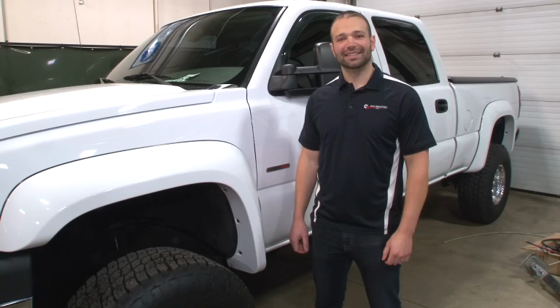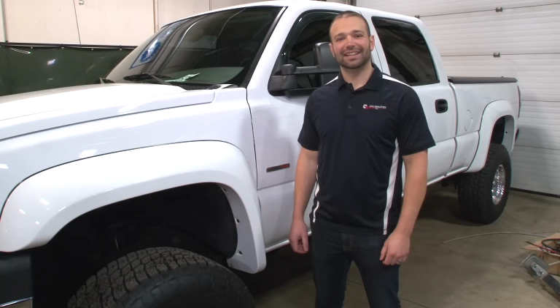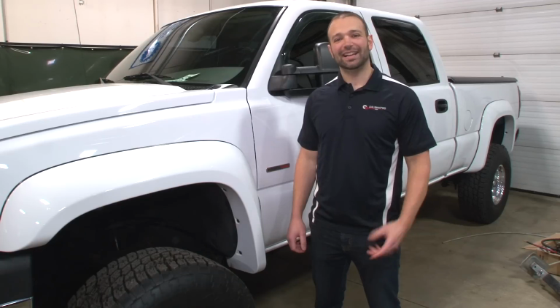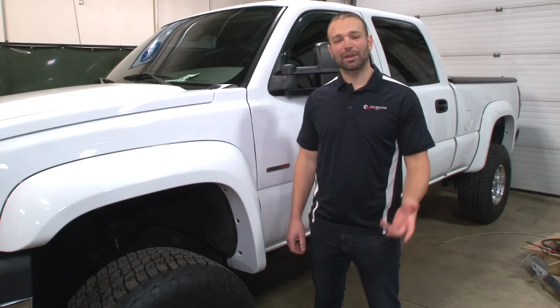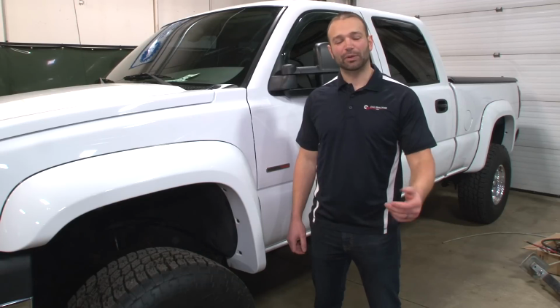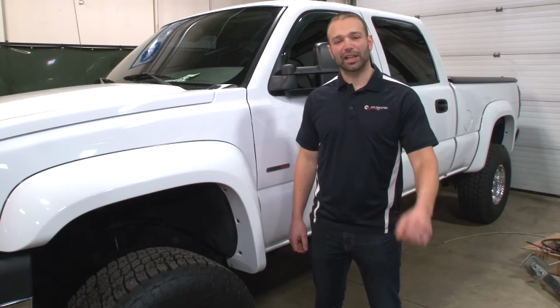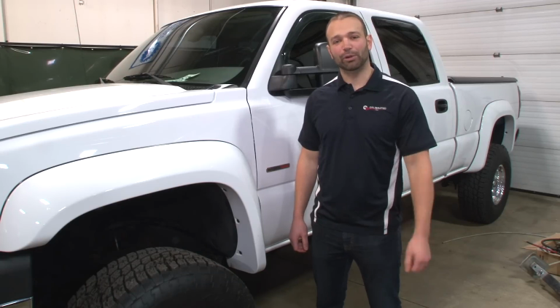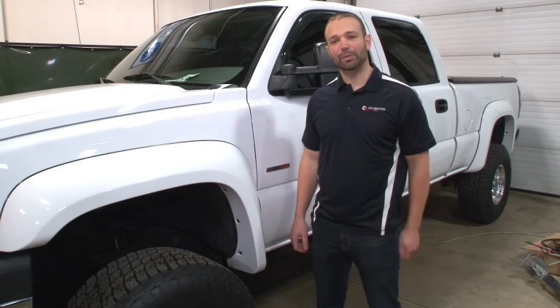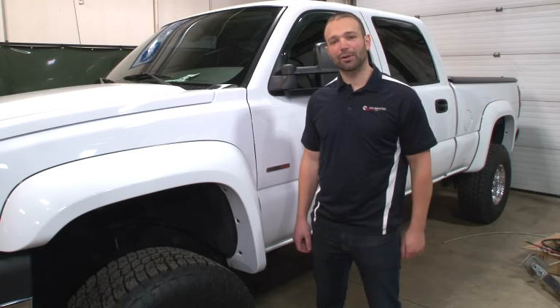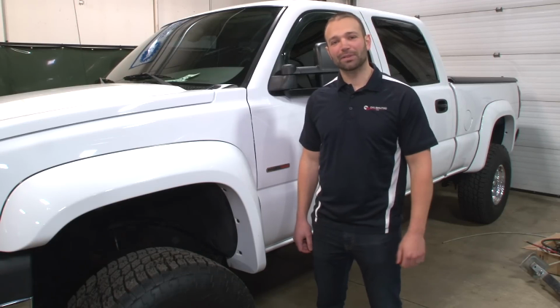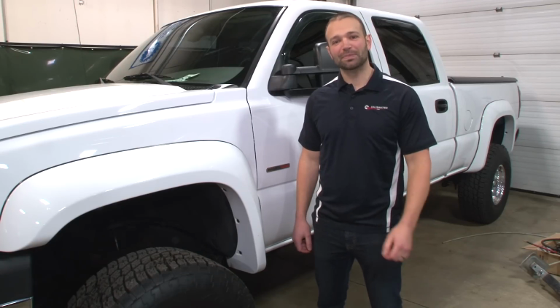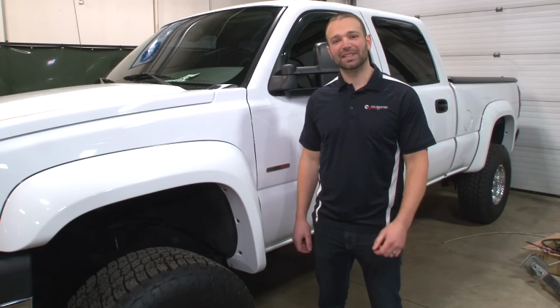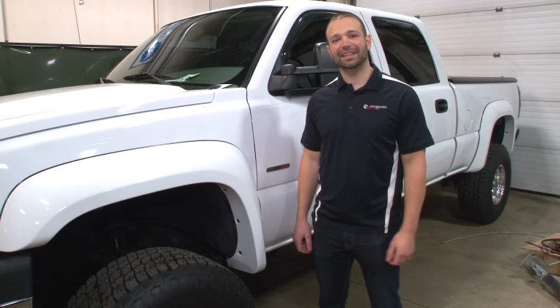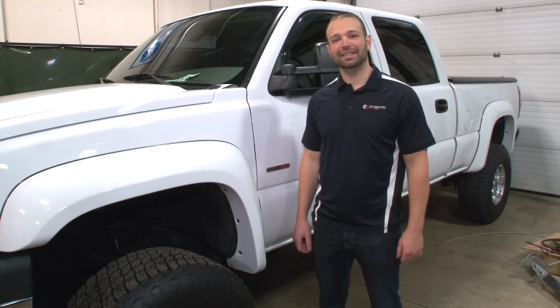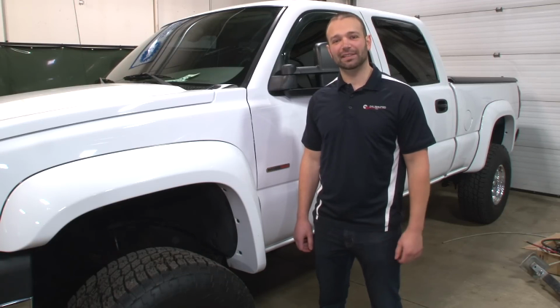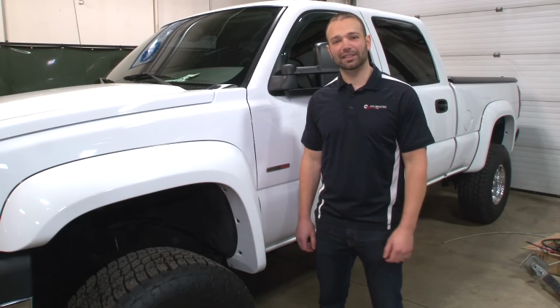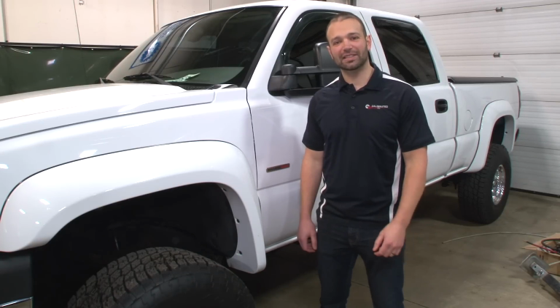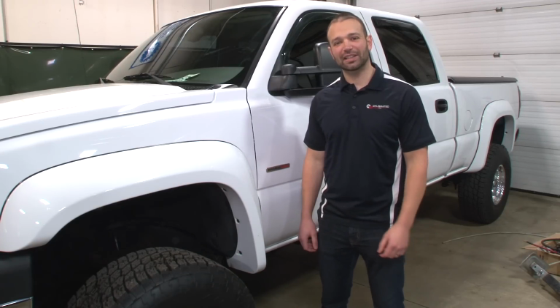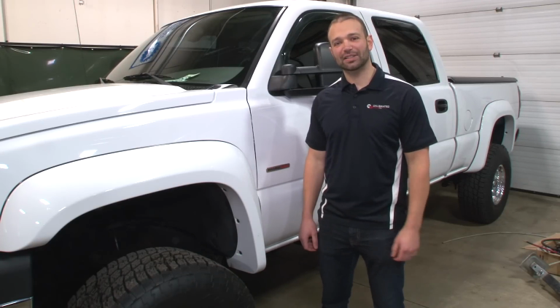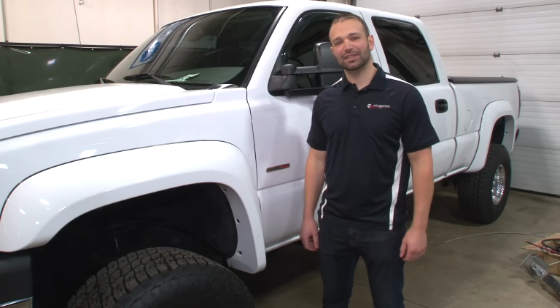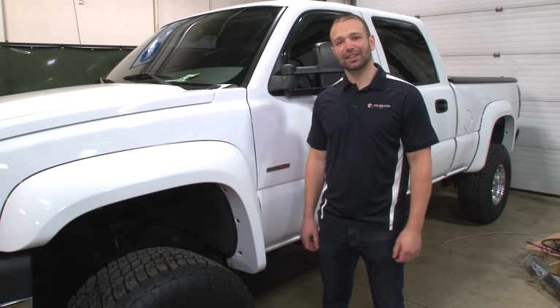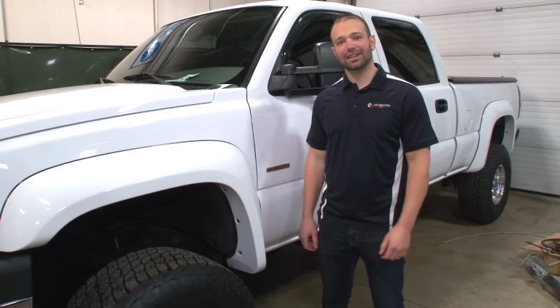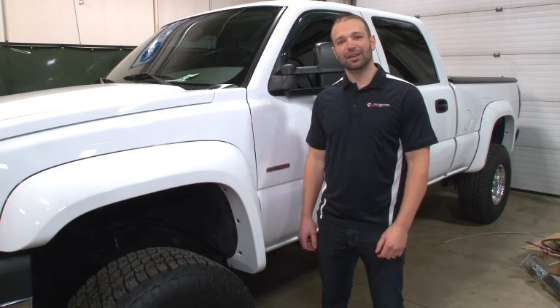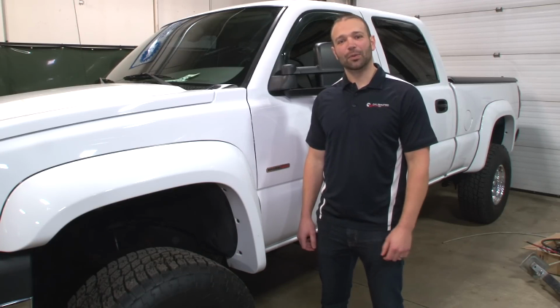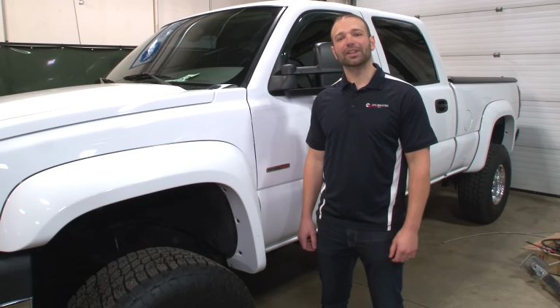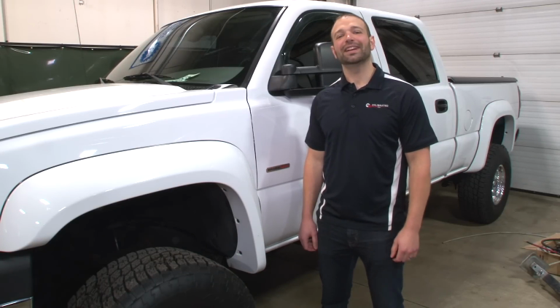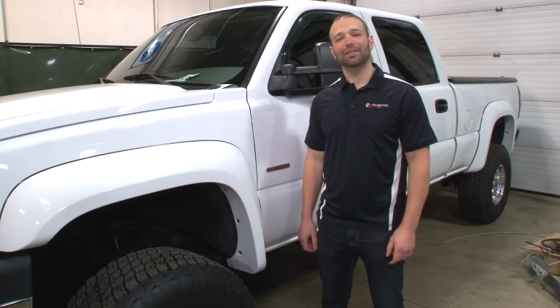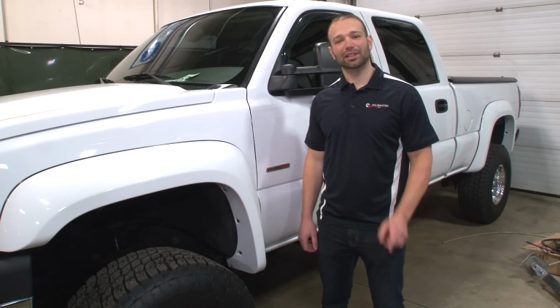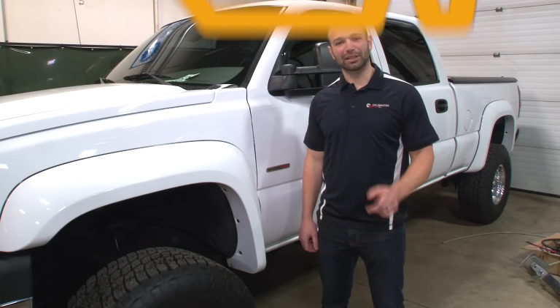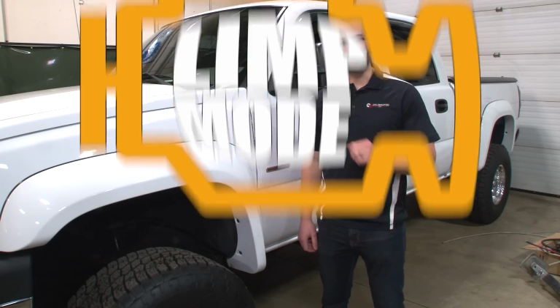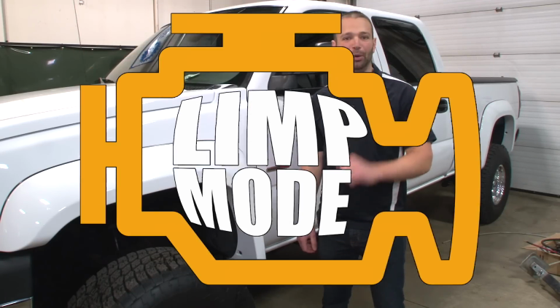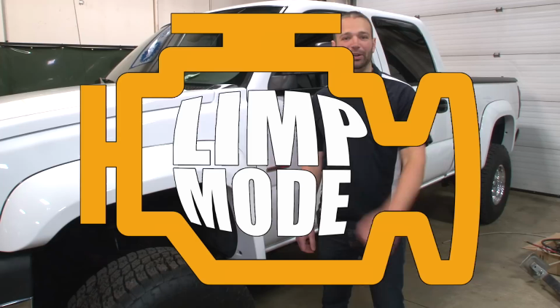Hi, I'm Nick with Calibrated Power. Today on Diesel Insights, we're gonna dive into limp mode.